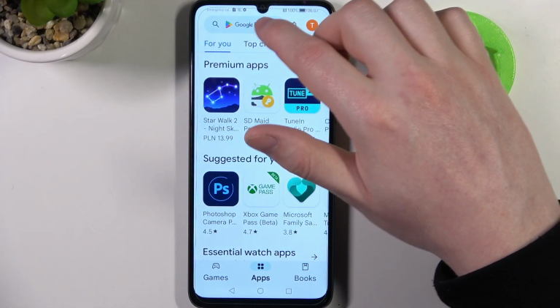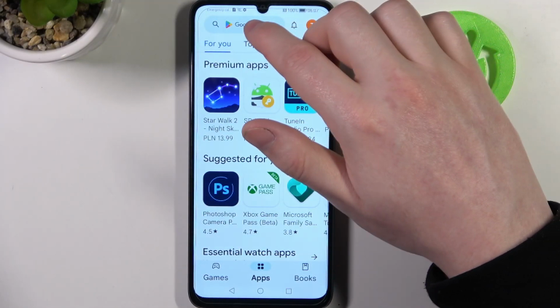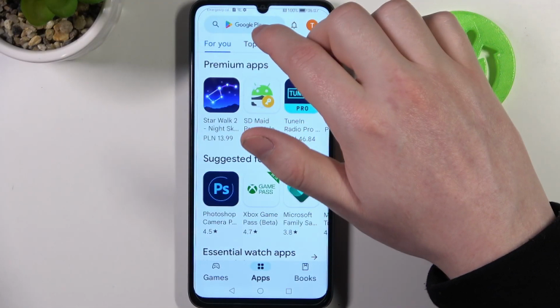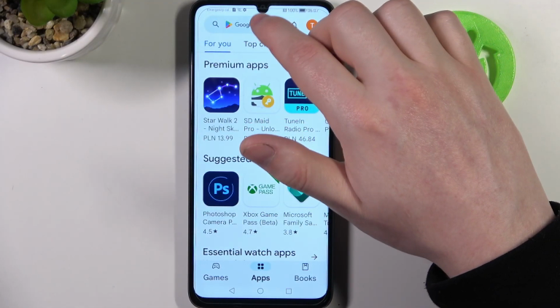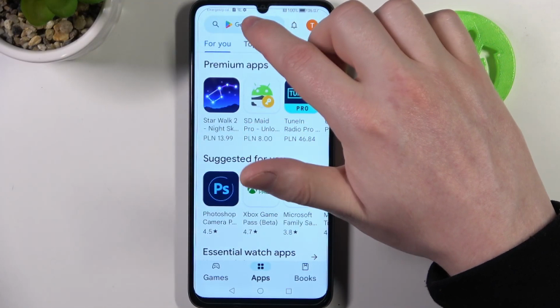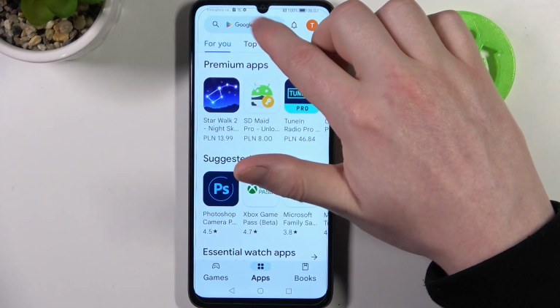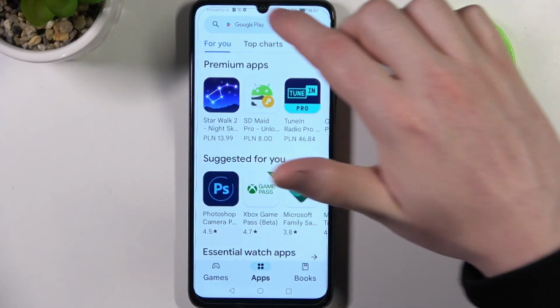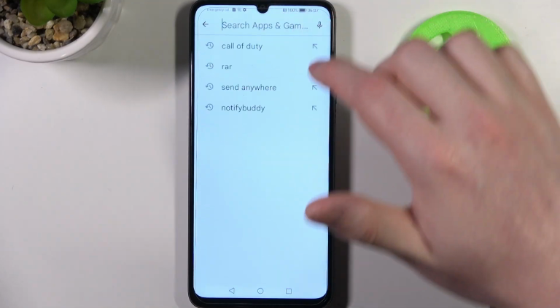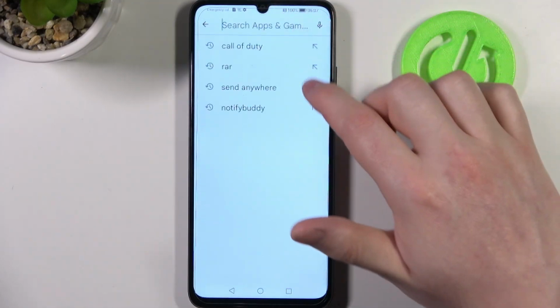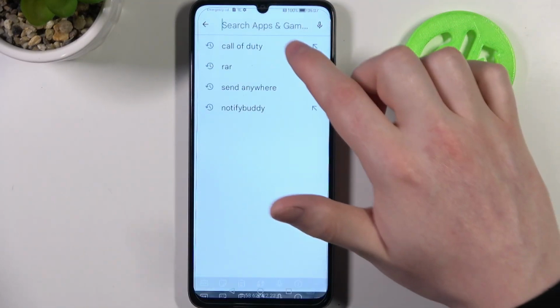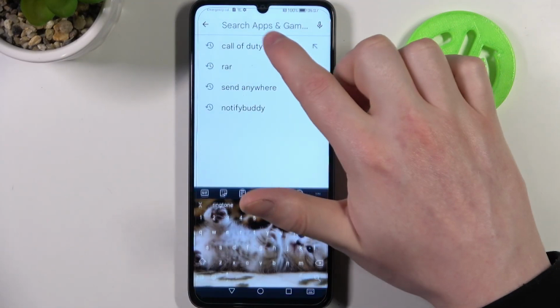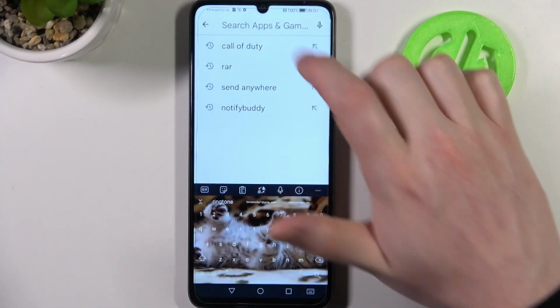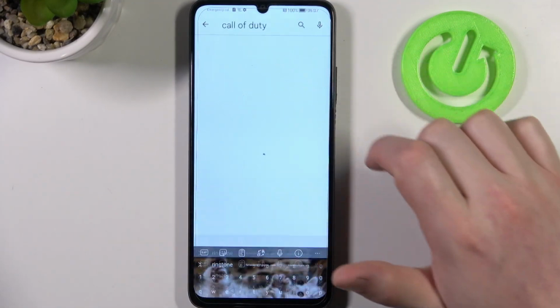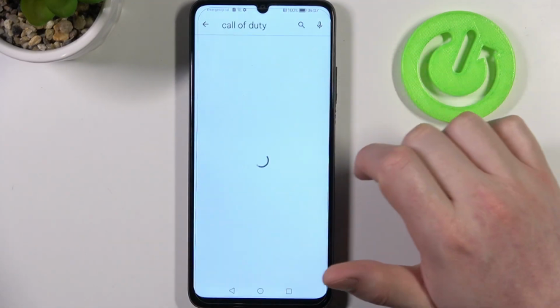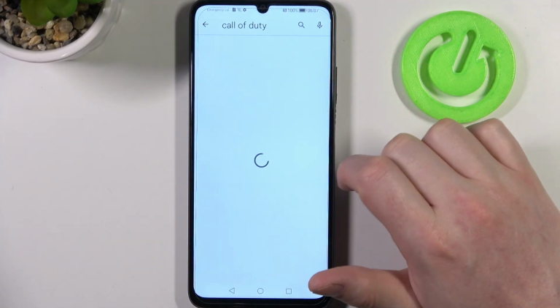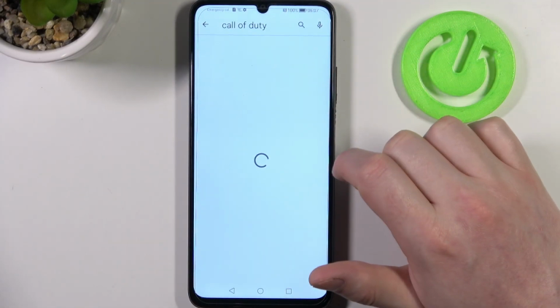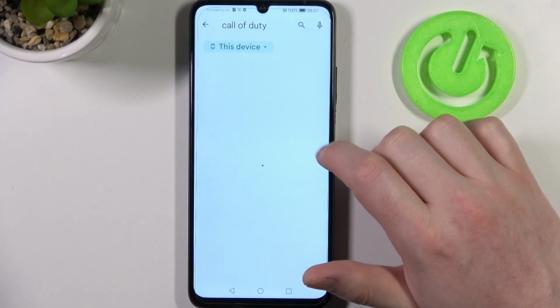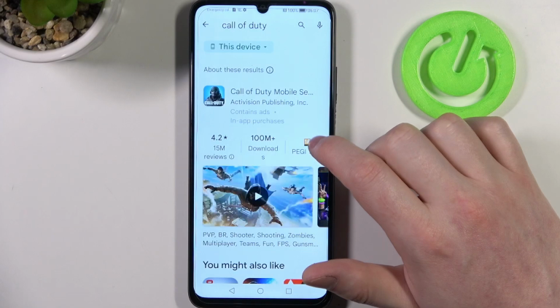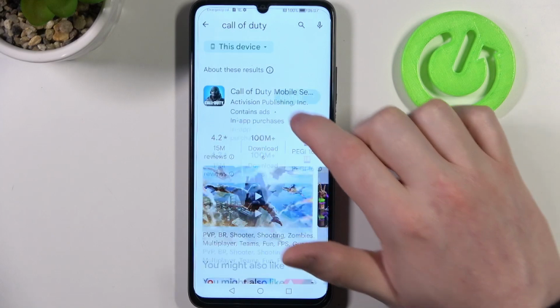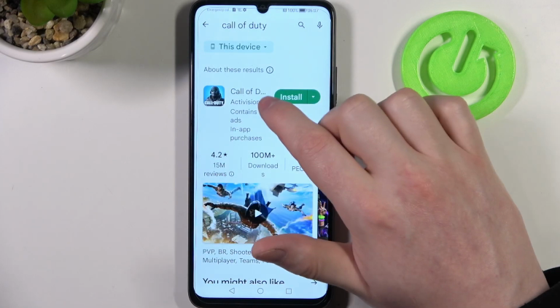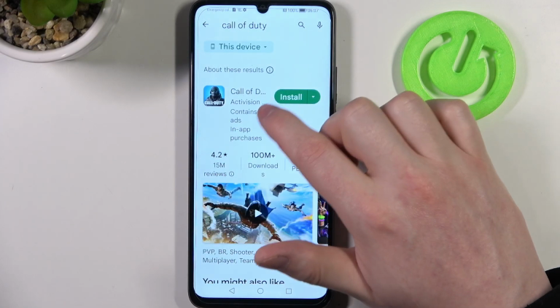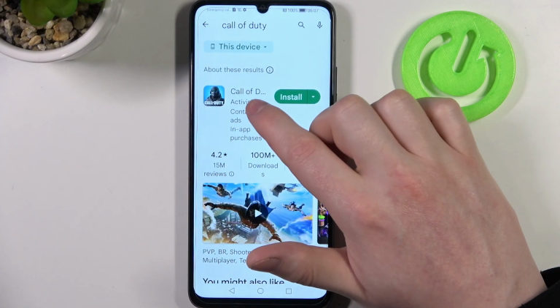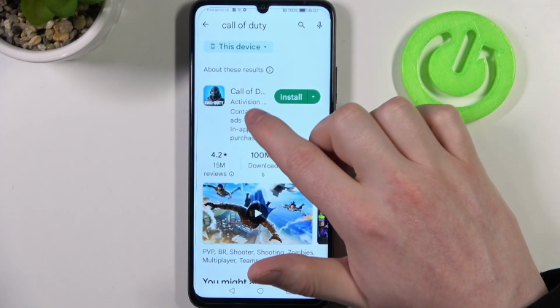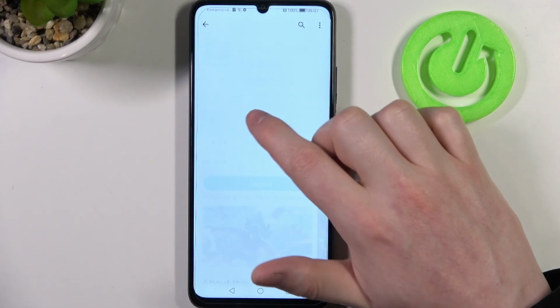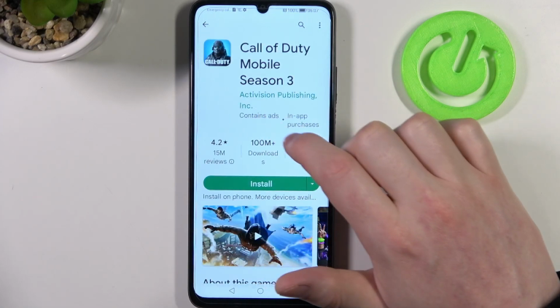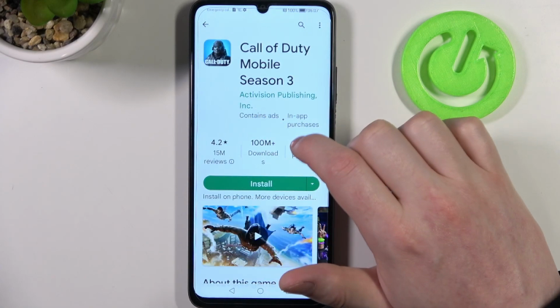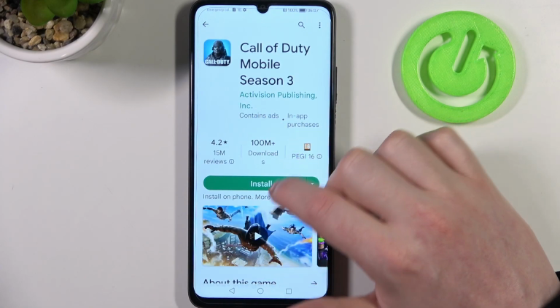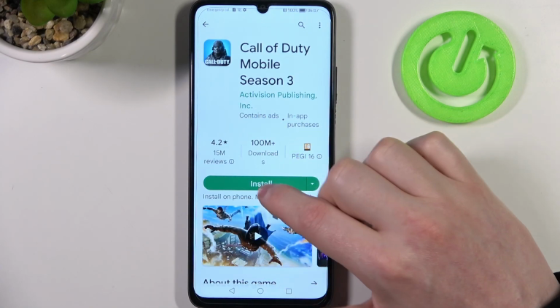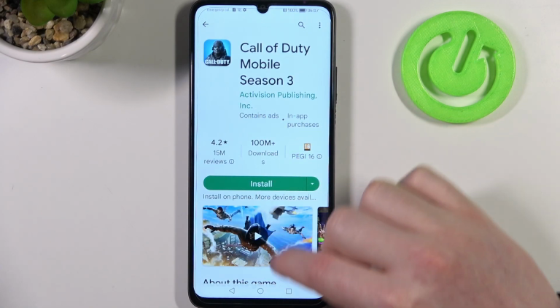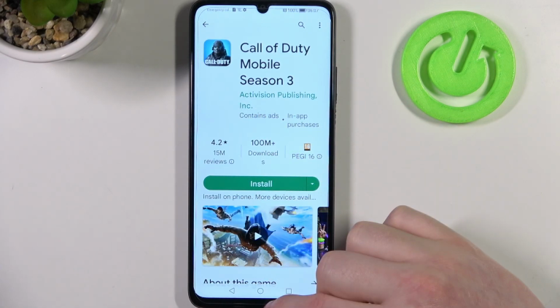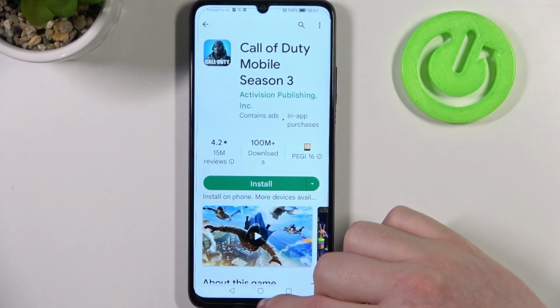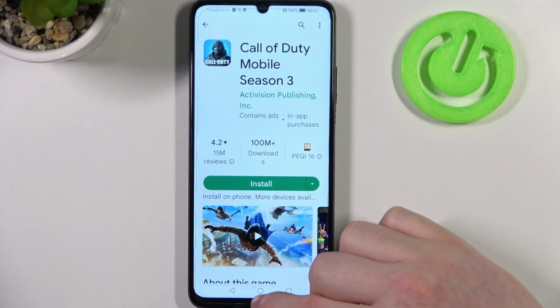And now let's try to find Call of Duty again — it should be right here at the top and we can install it.